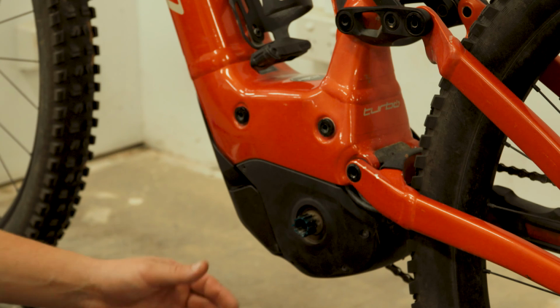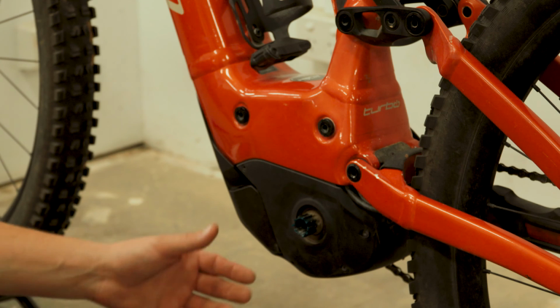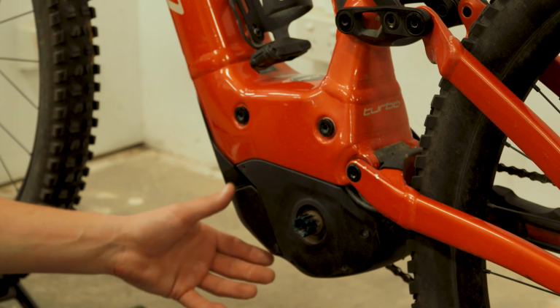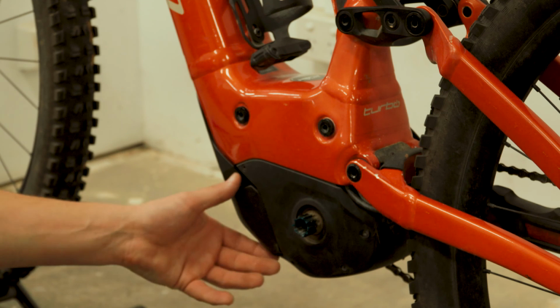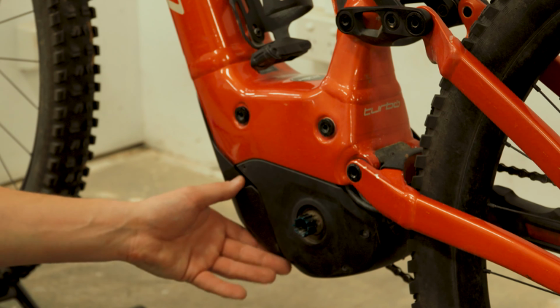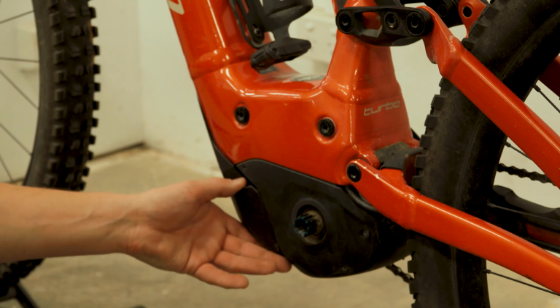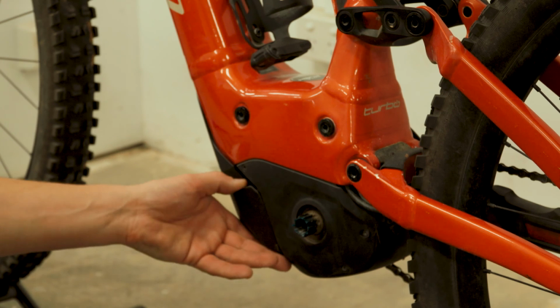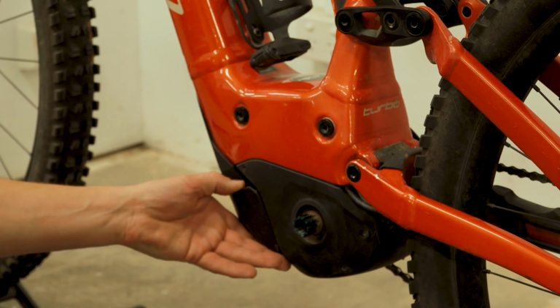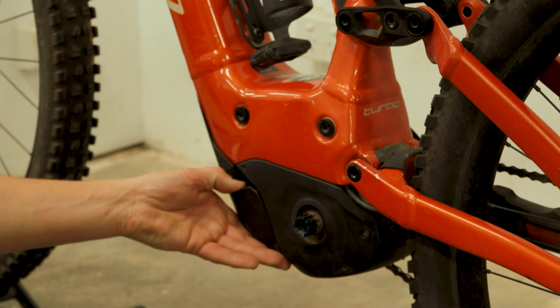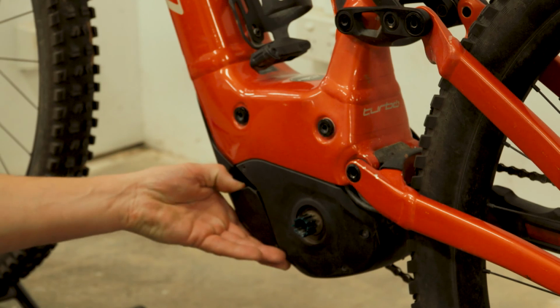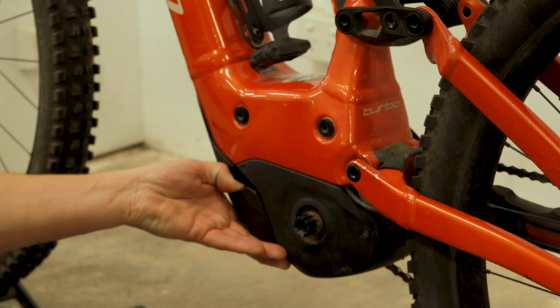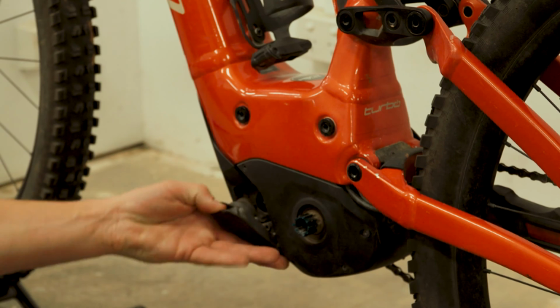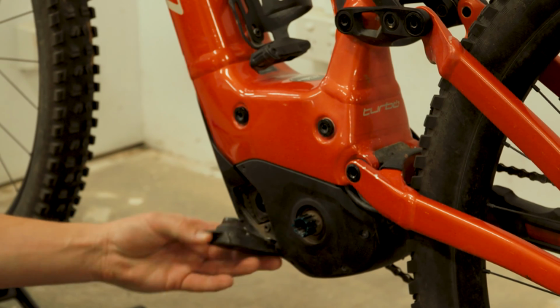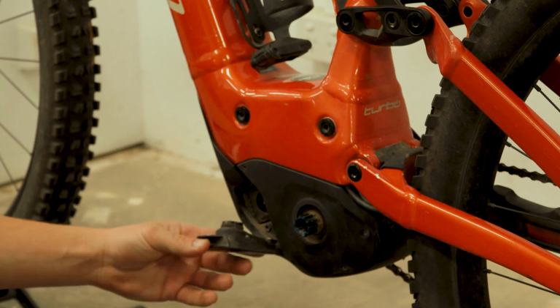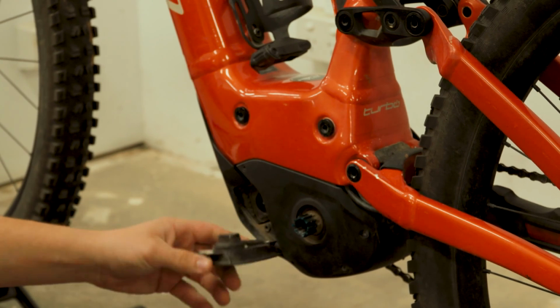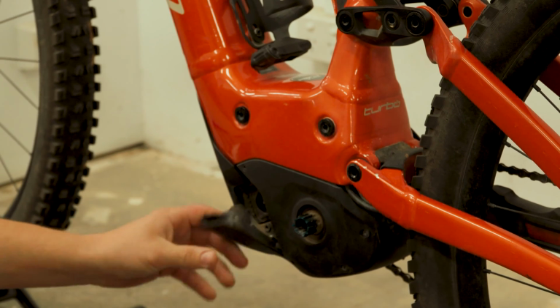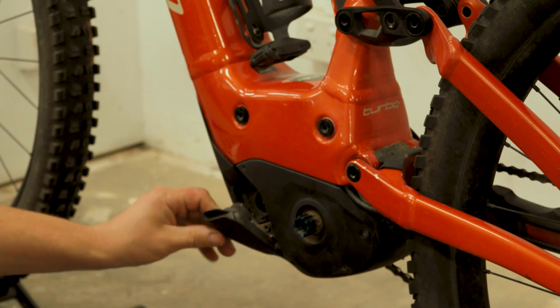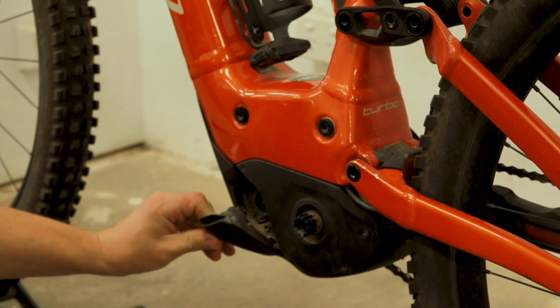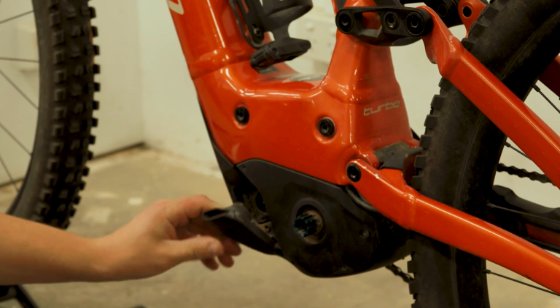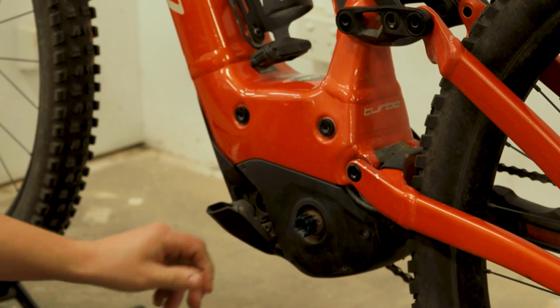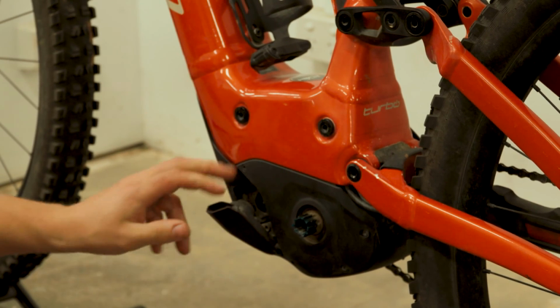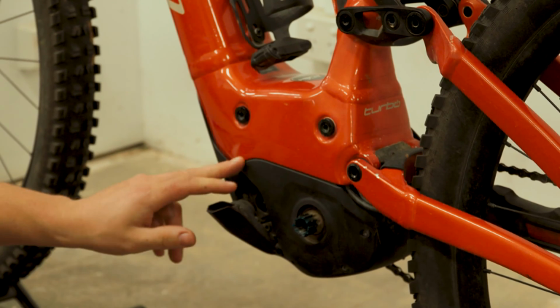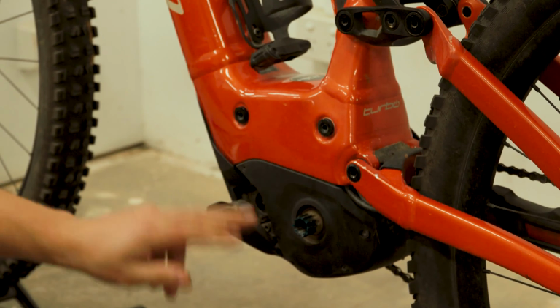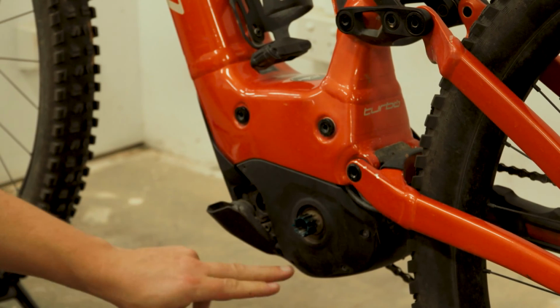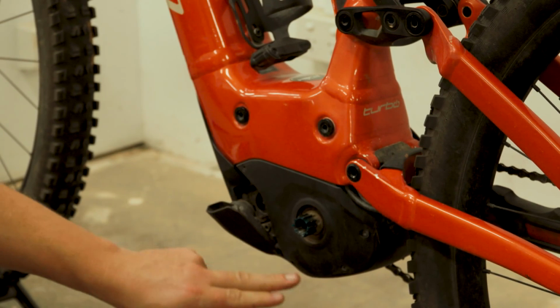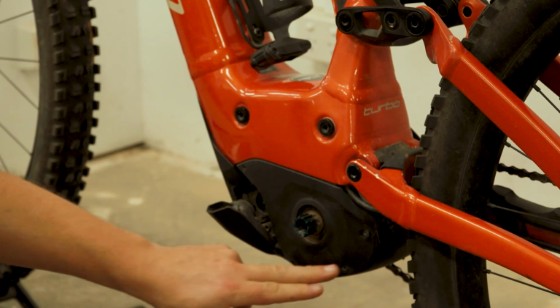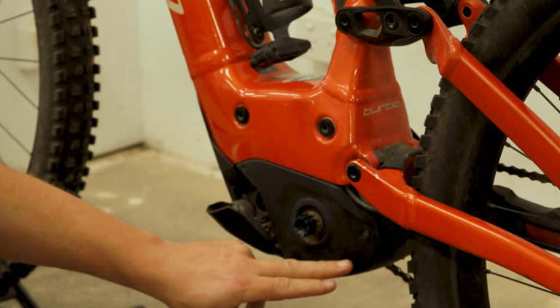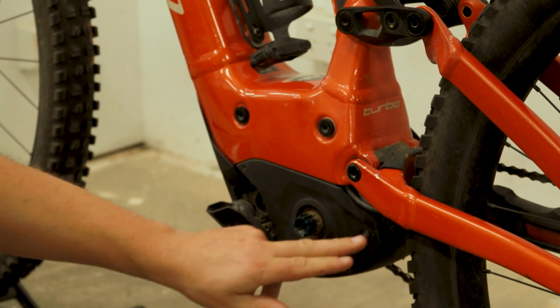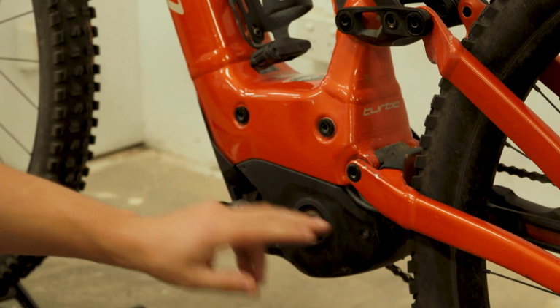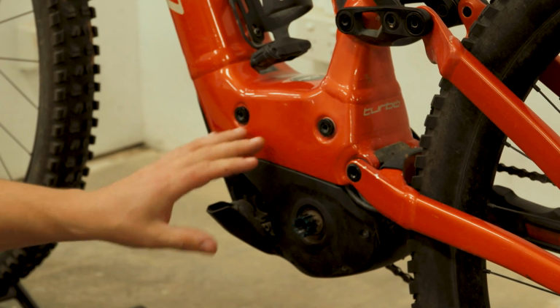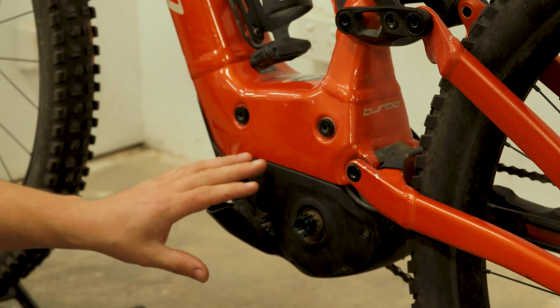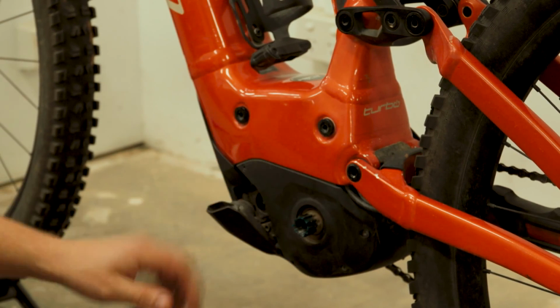Next thing we're going to do is remove the battery connector and four allen key bolts holding this side cover on.